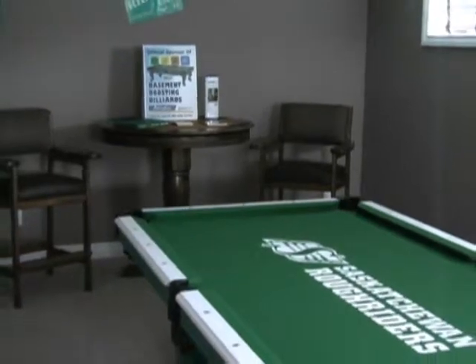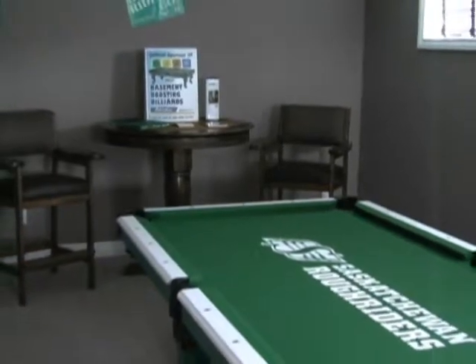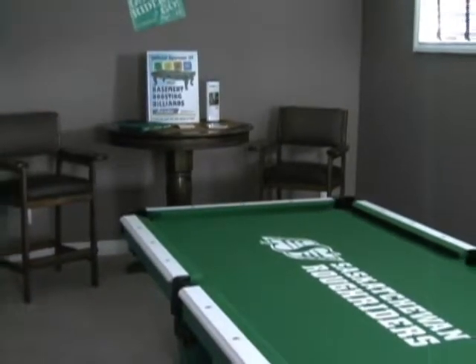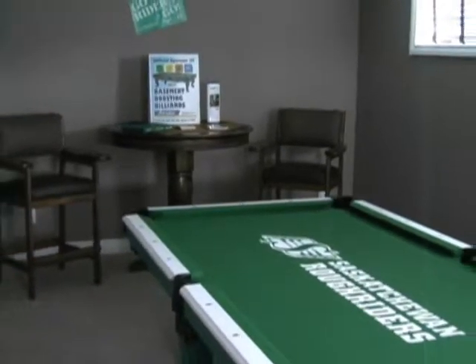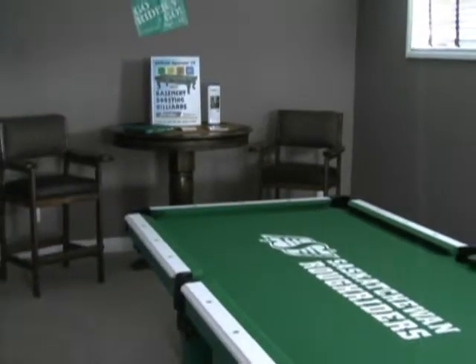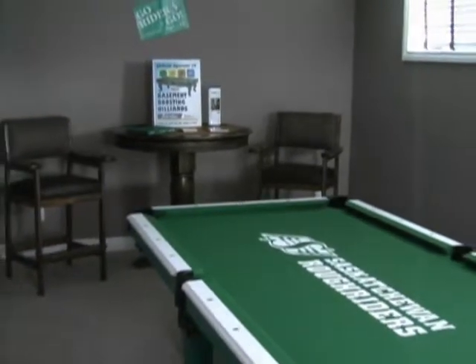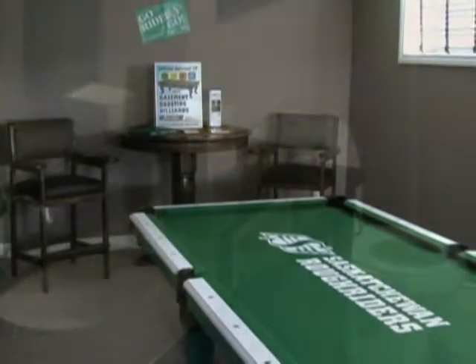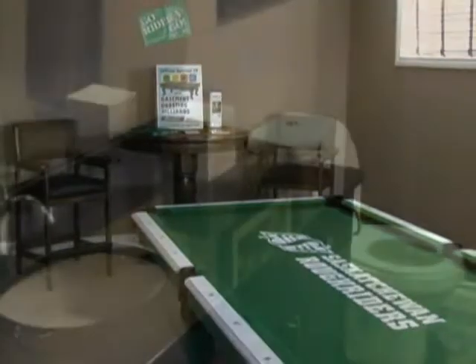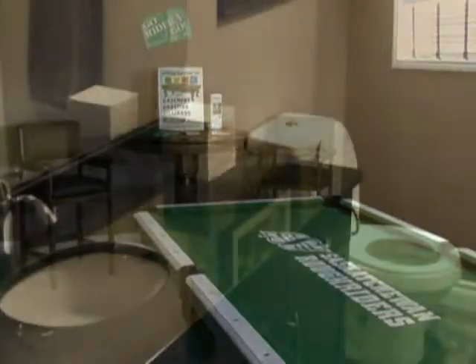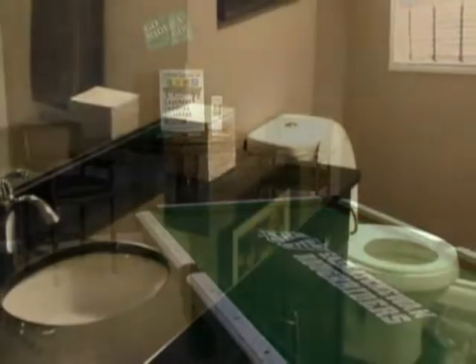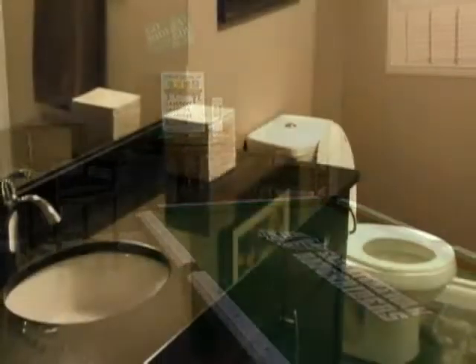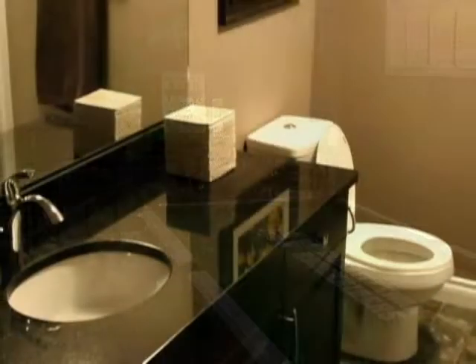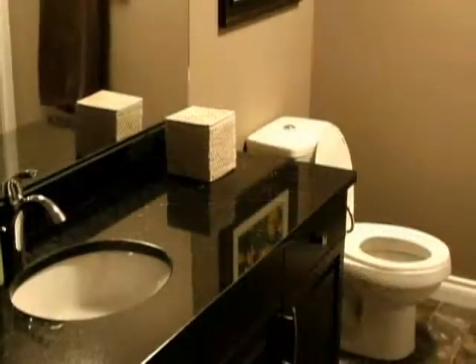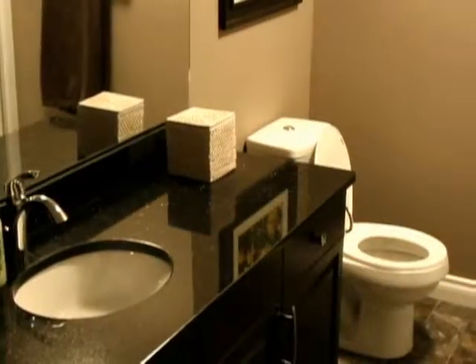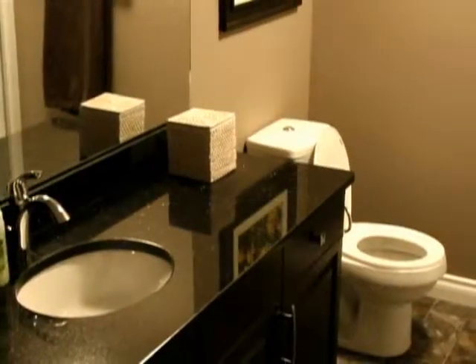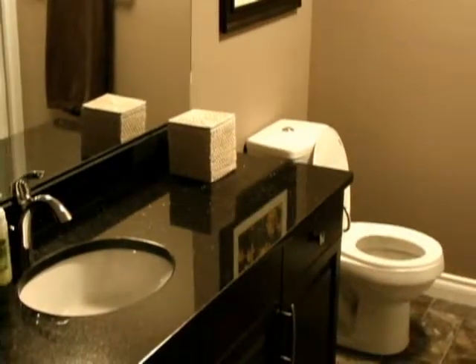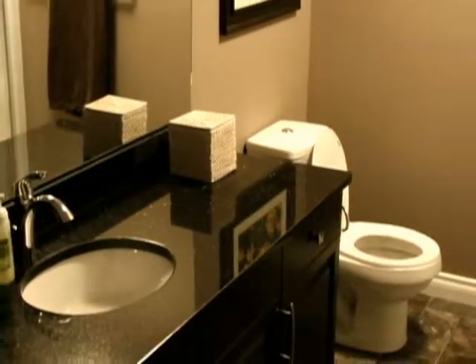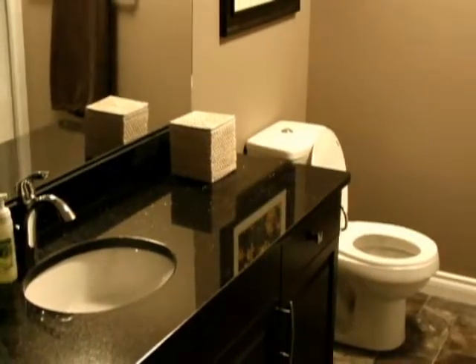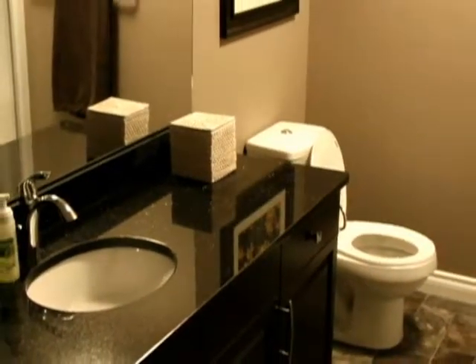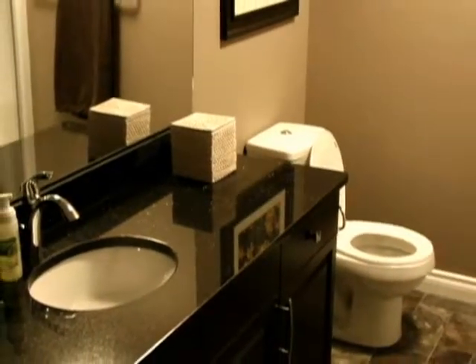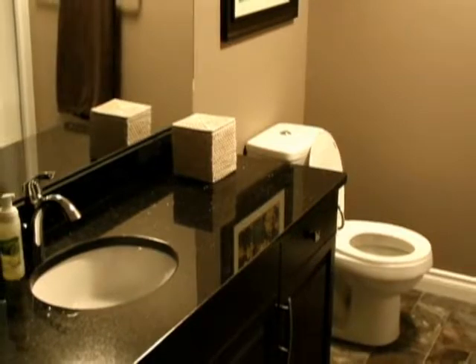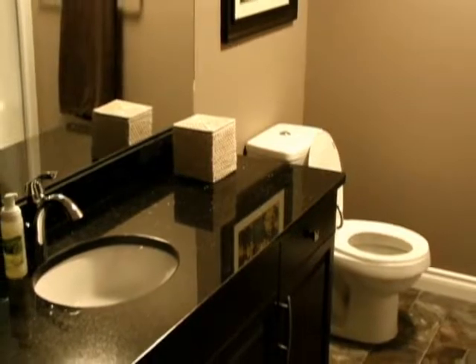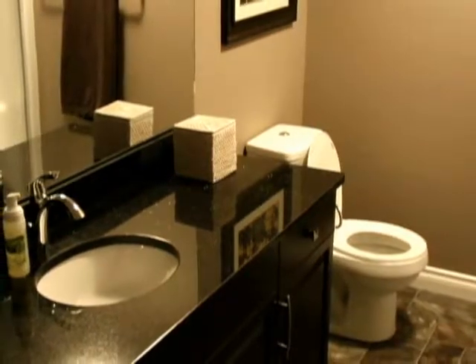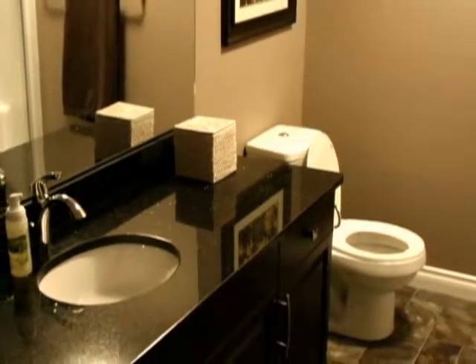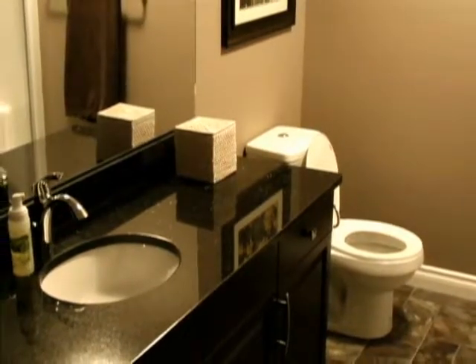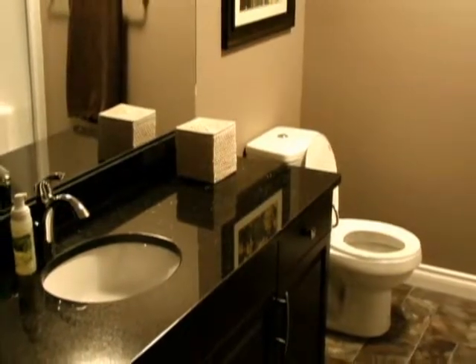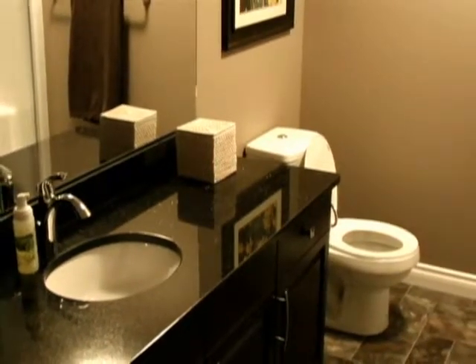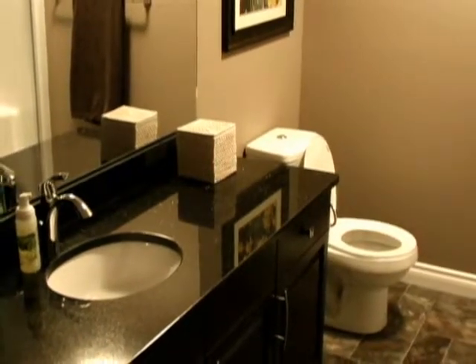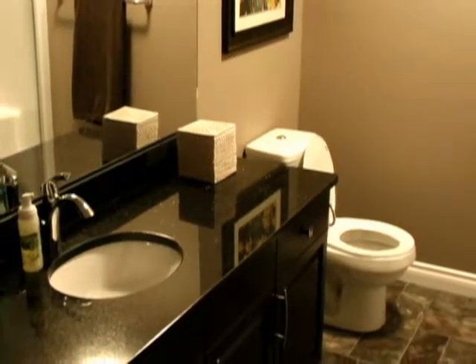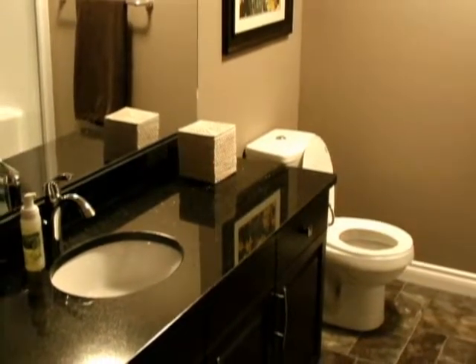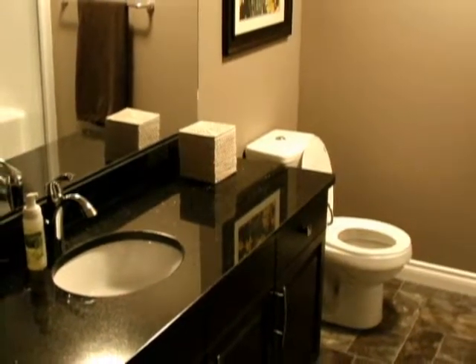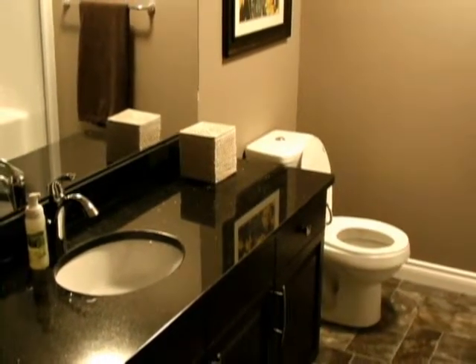A media room with double French doors, three-piece bath, bedroom, and granite bar with espresso cabinets complete the basement of this stunning home.